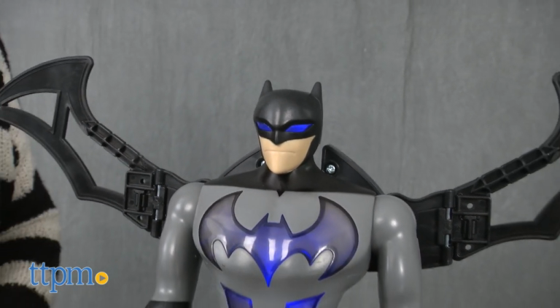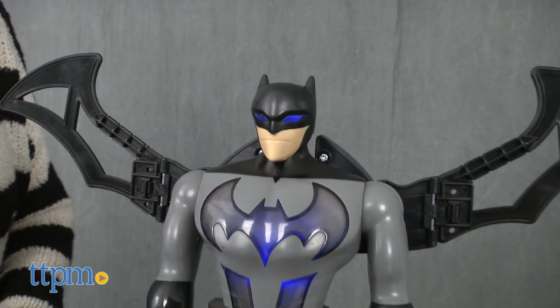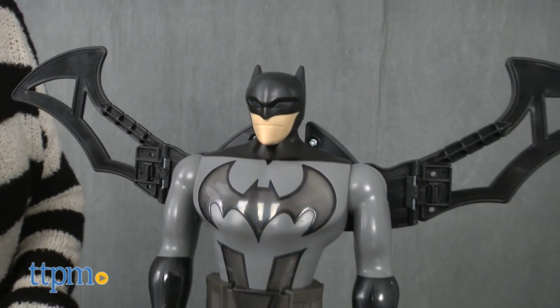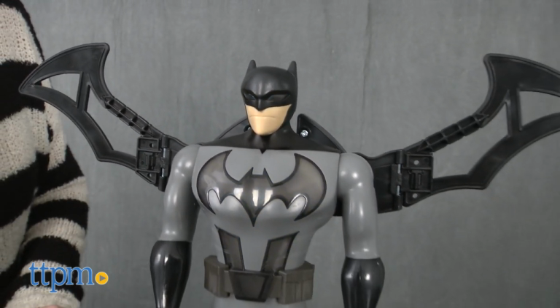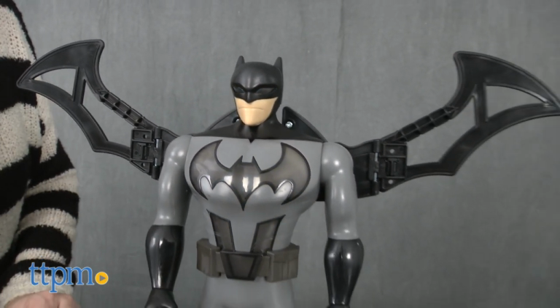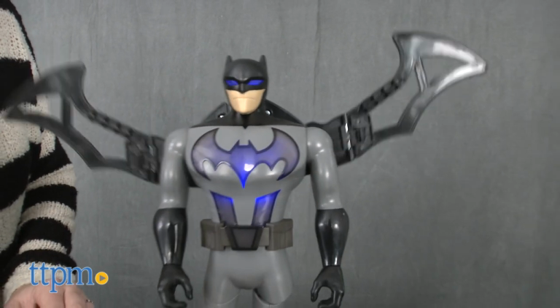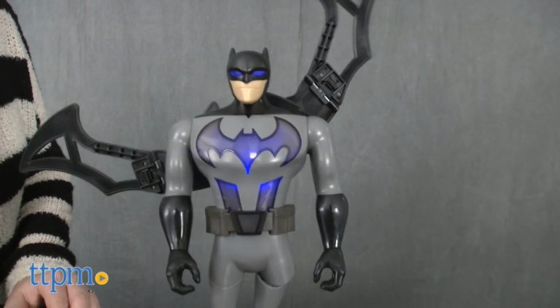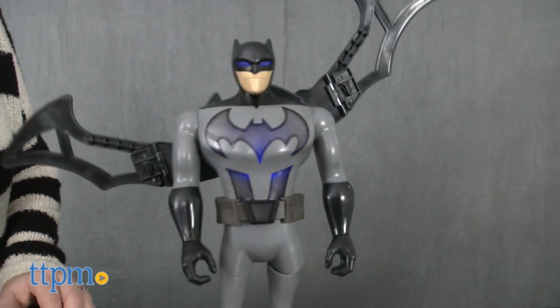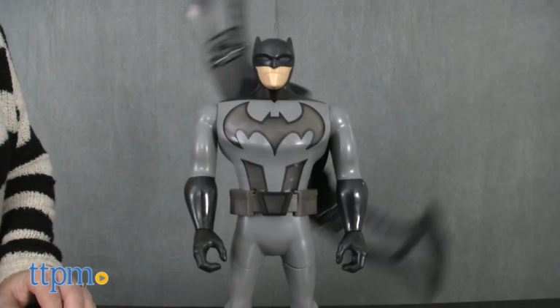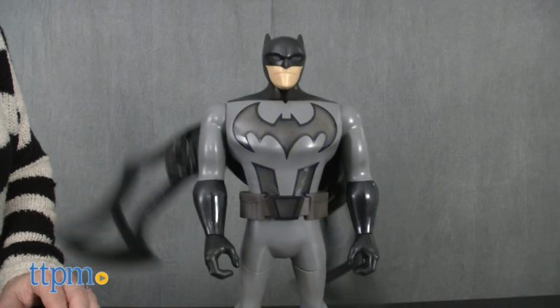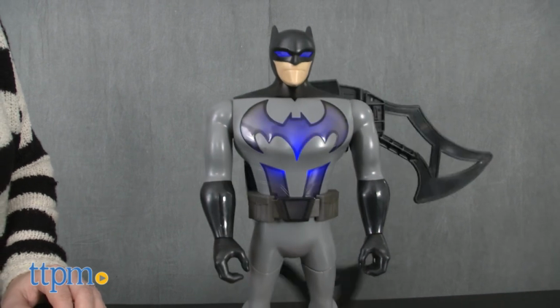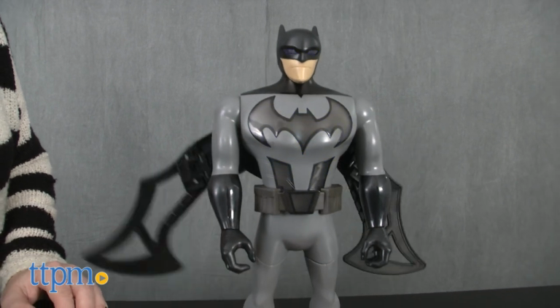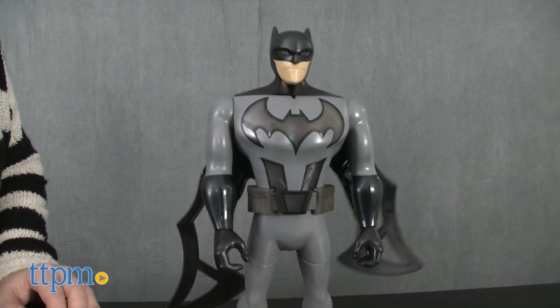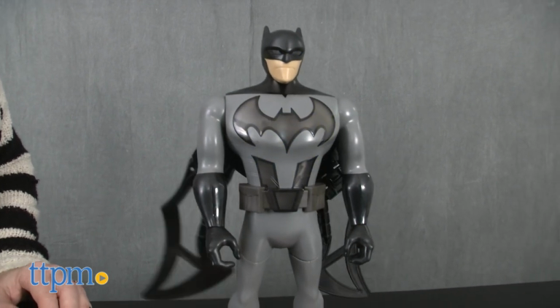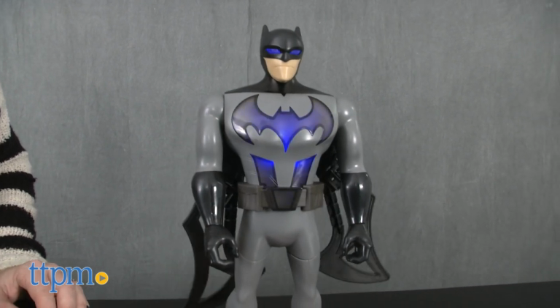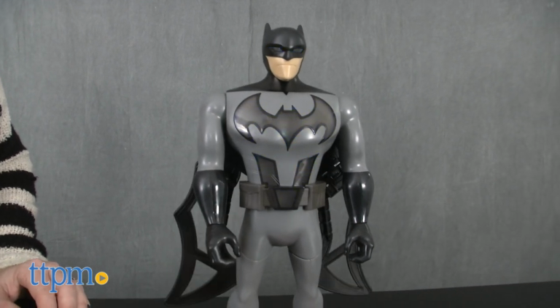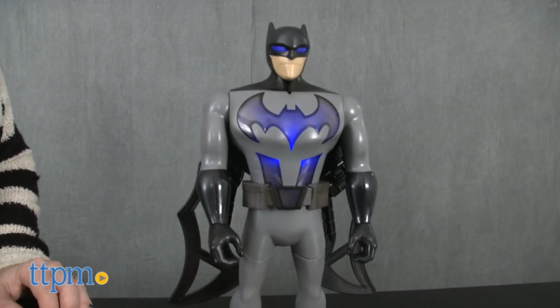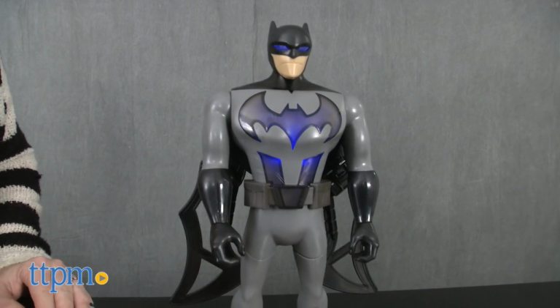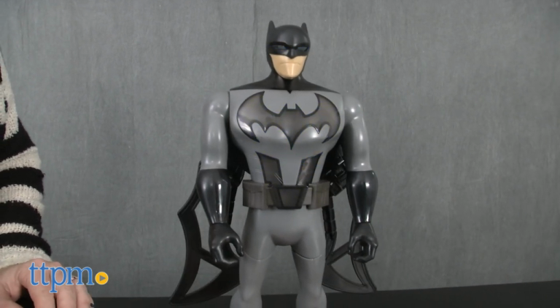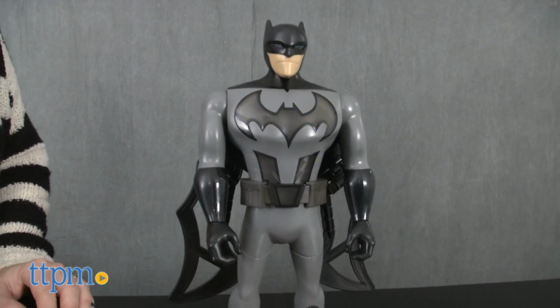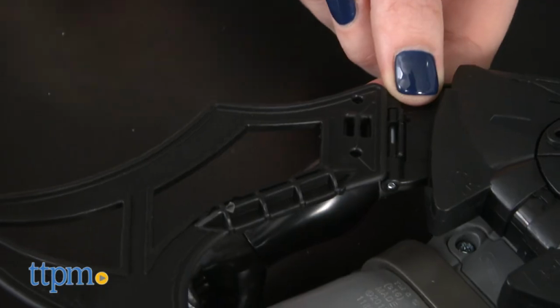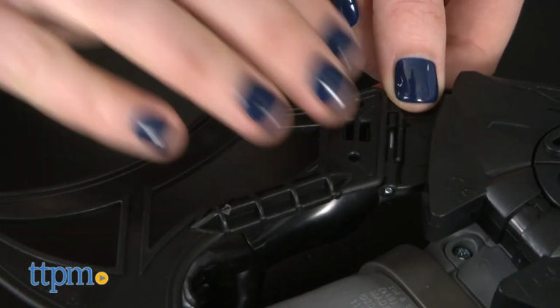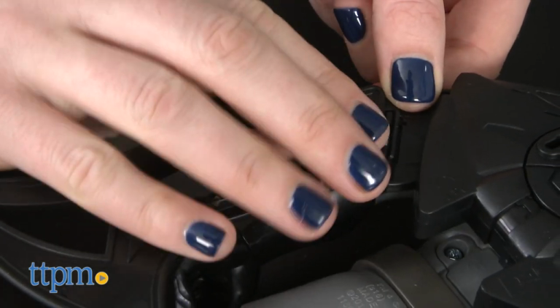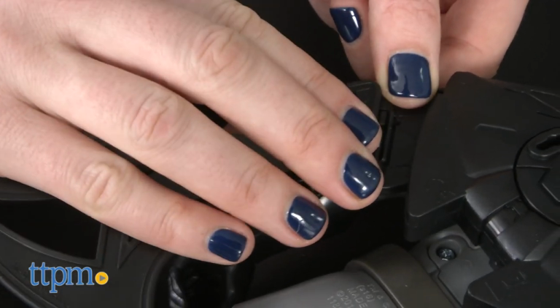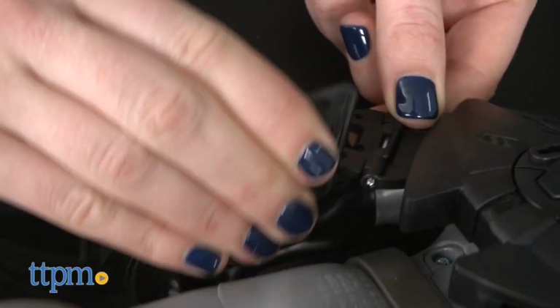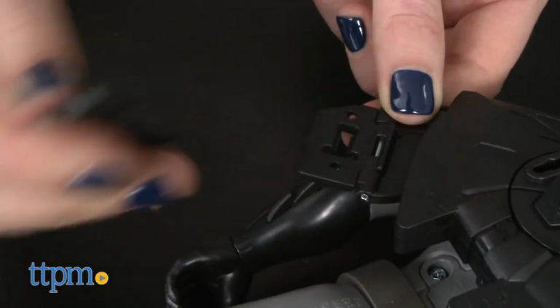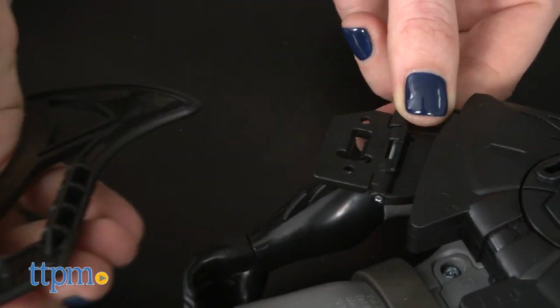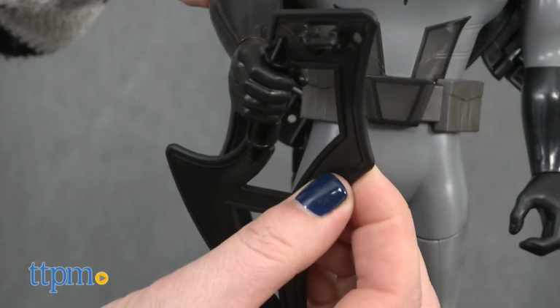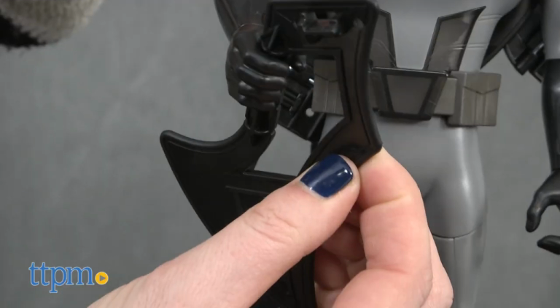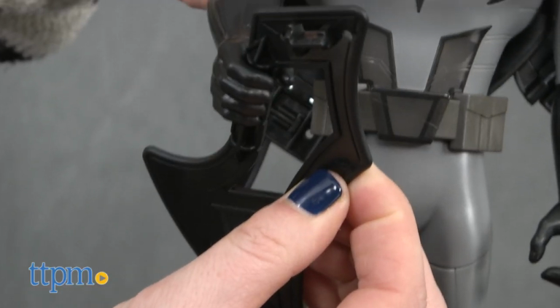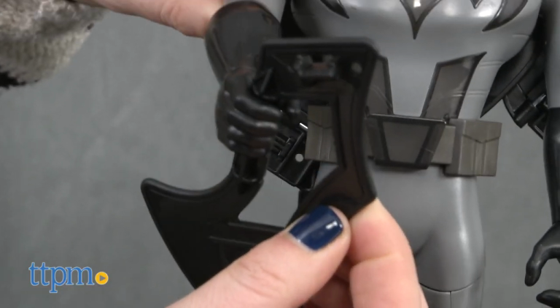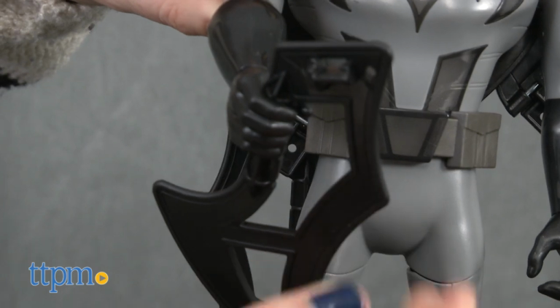The cool action figure also features 7 points of articulation for posing. The bottom of his wings can be removed and double as weapons.